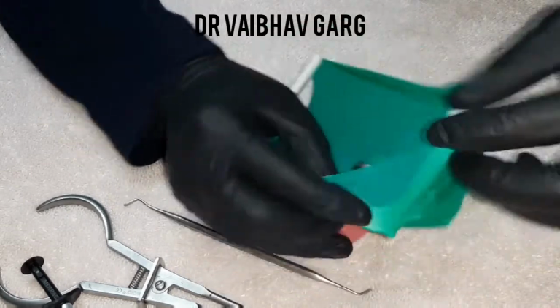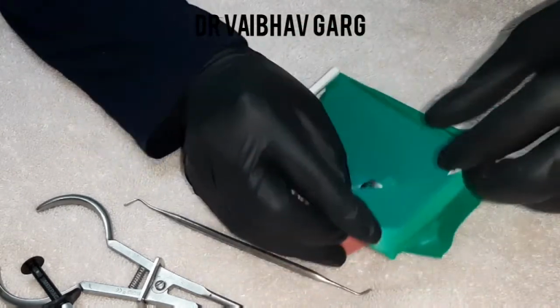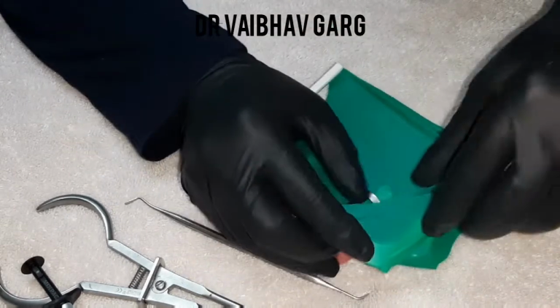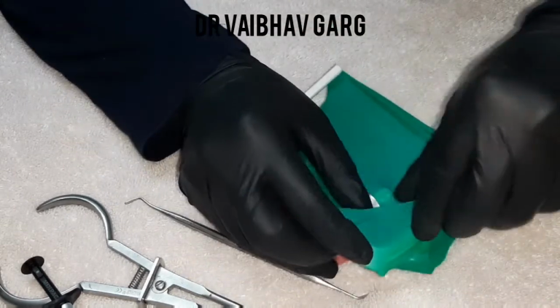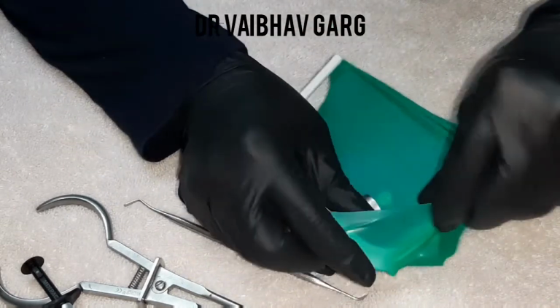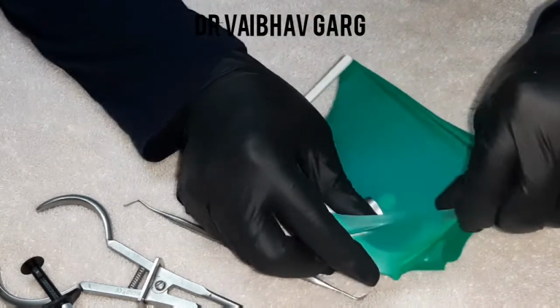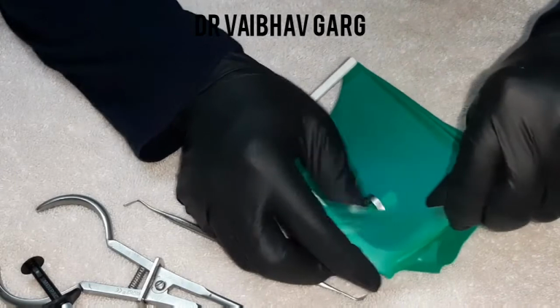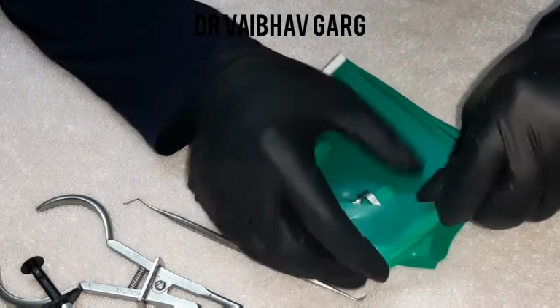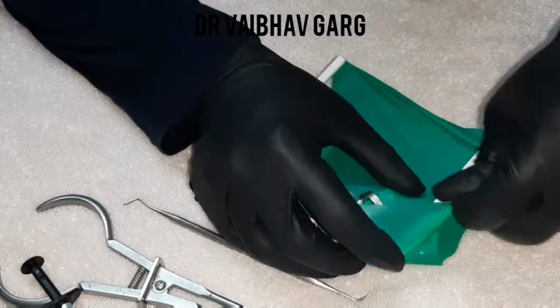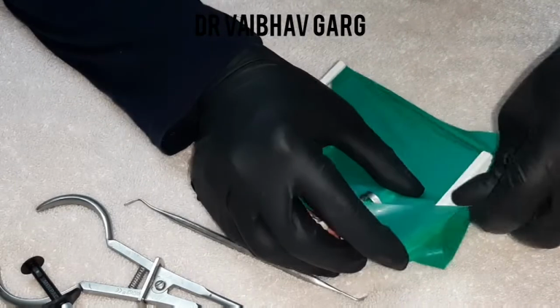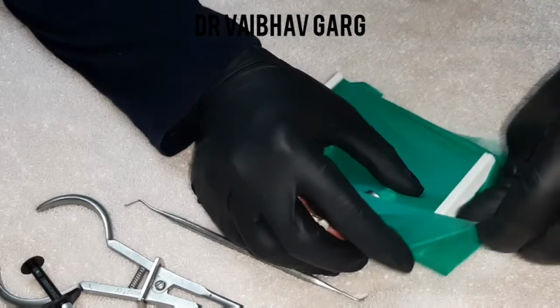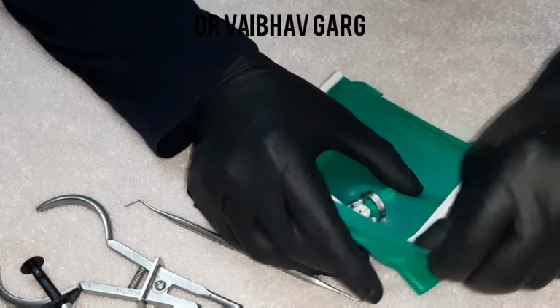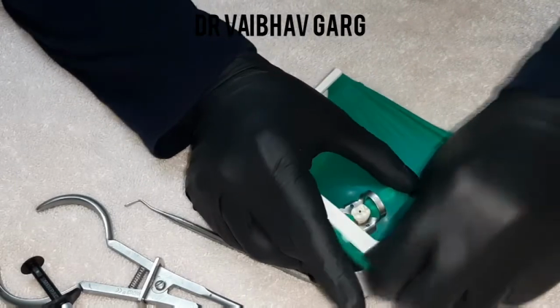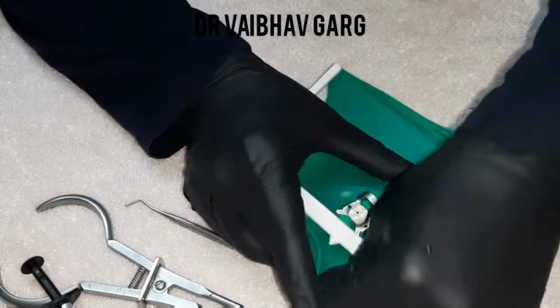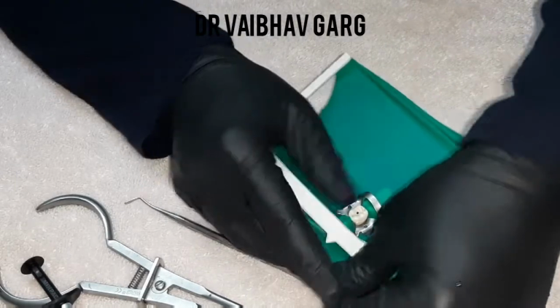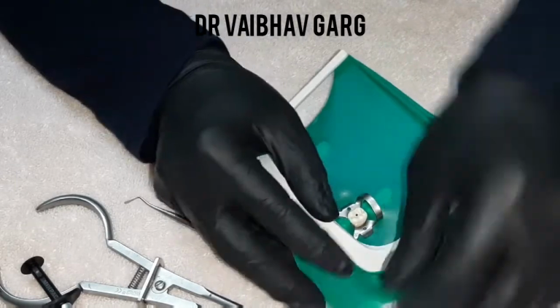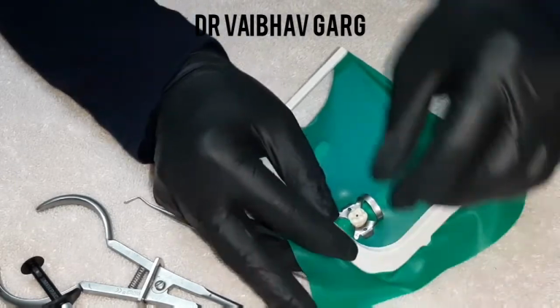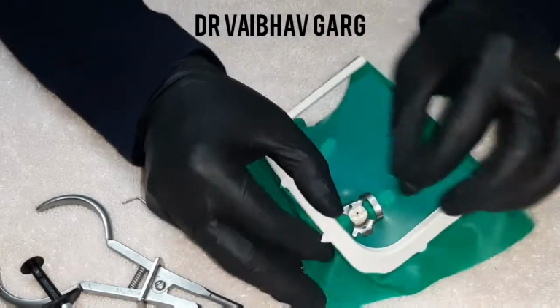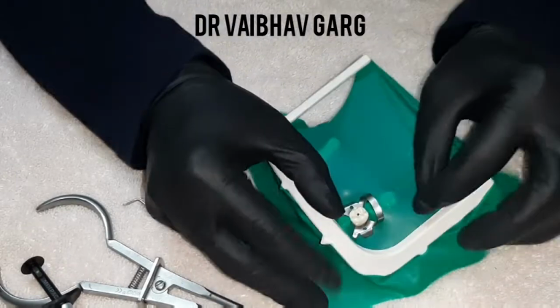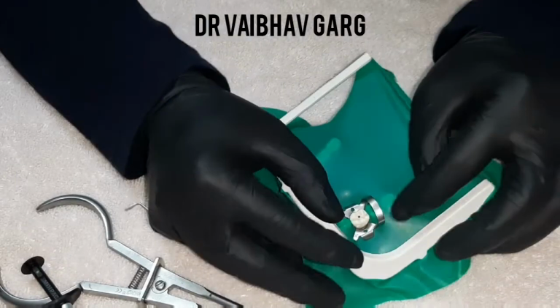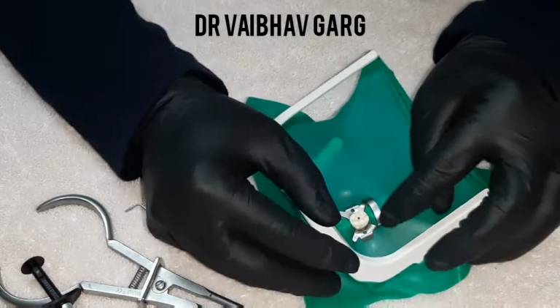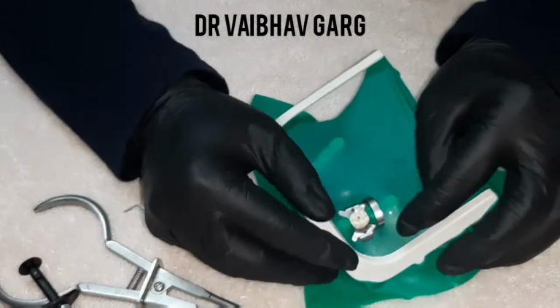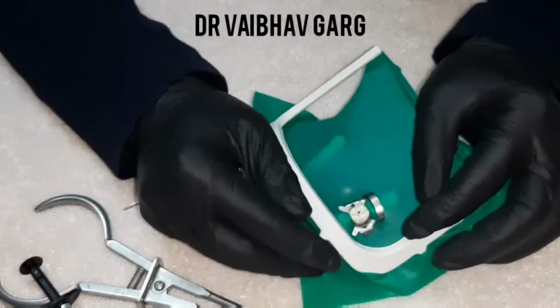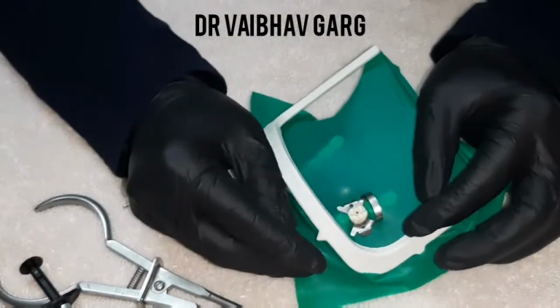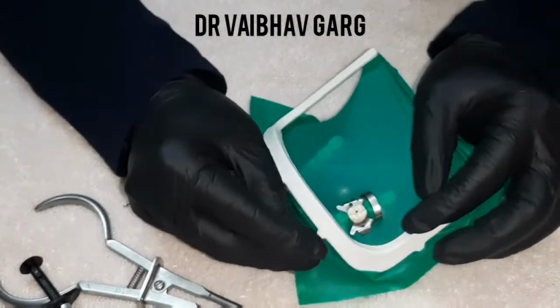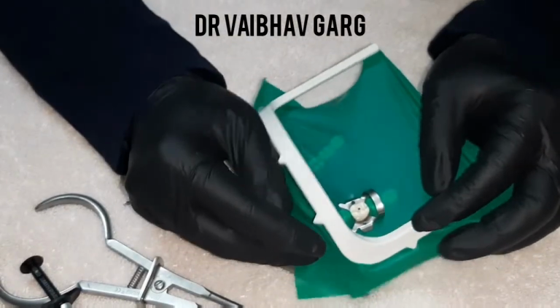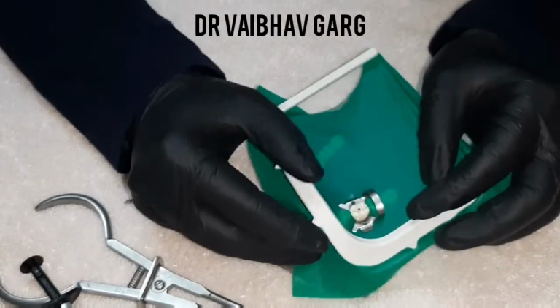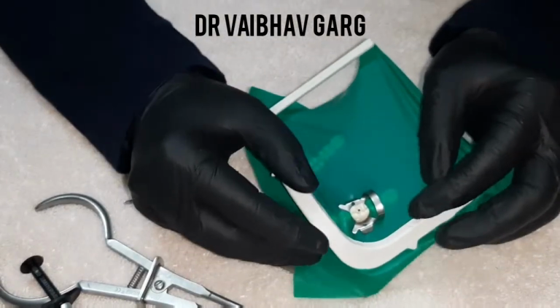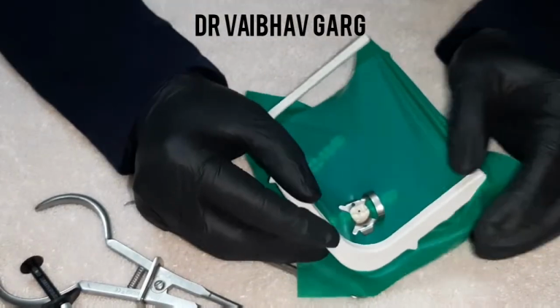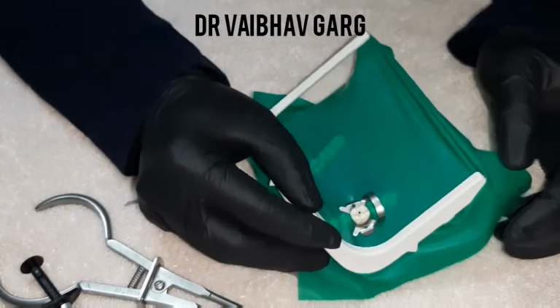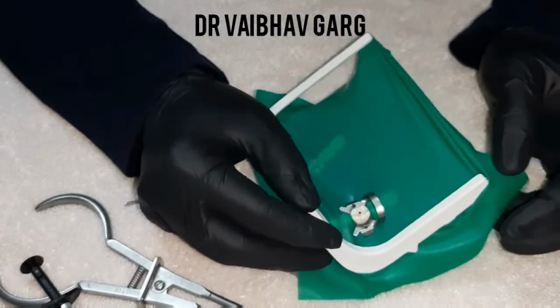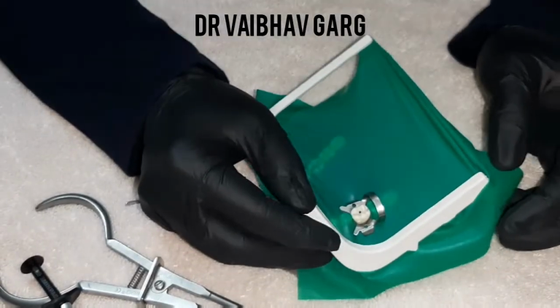I would like to tell you how to use a gingival sheet or liquid dam.